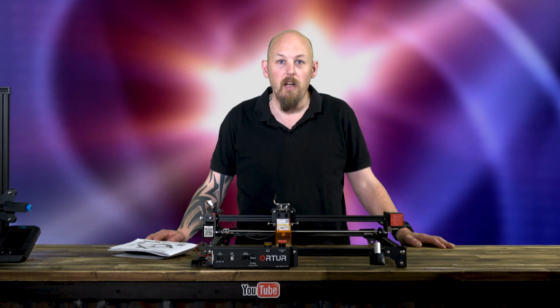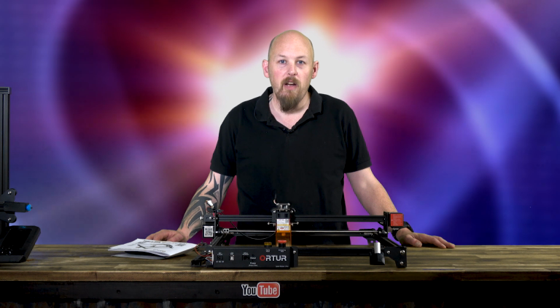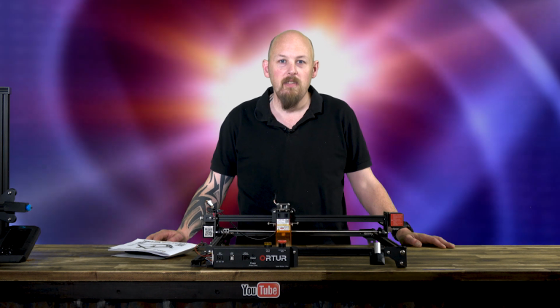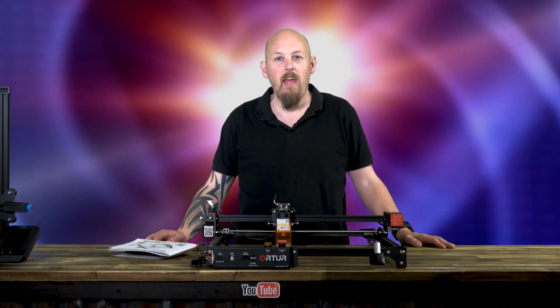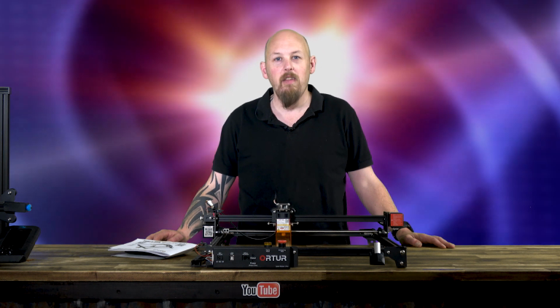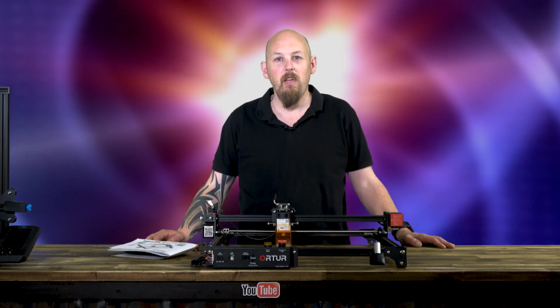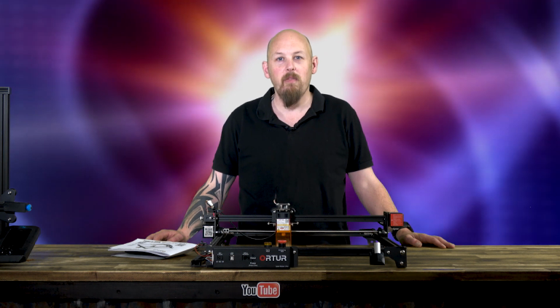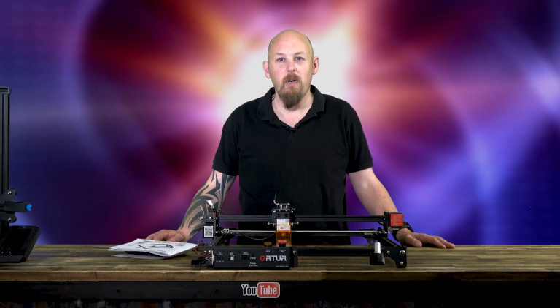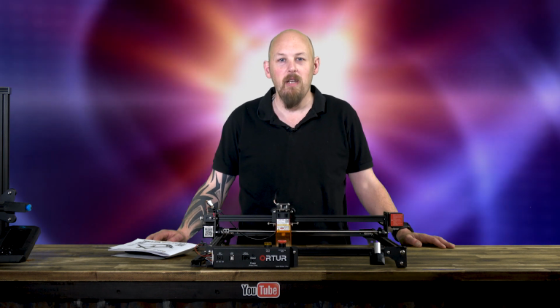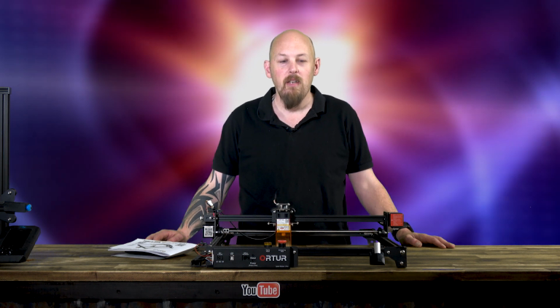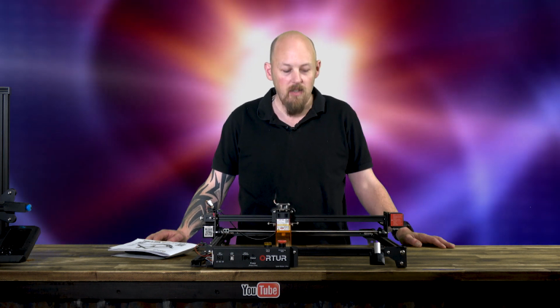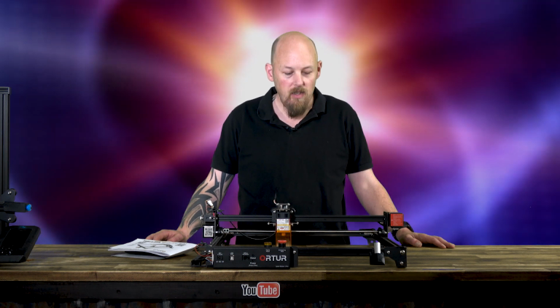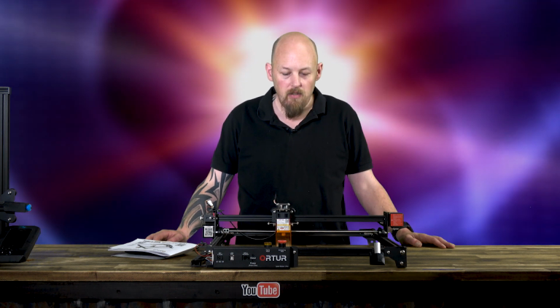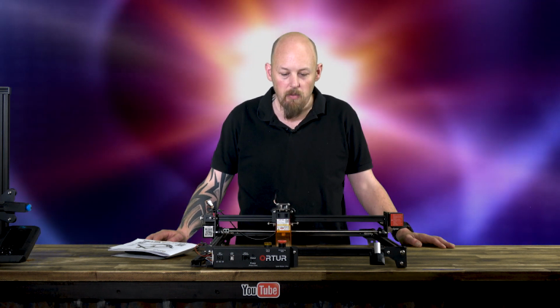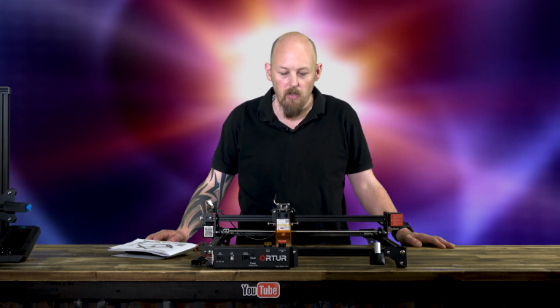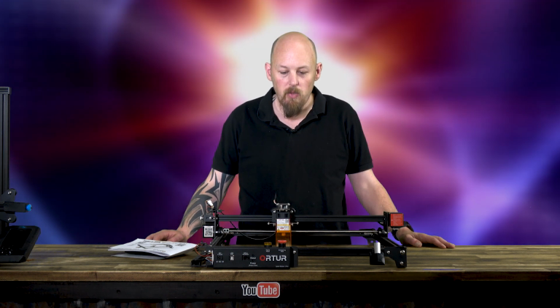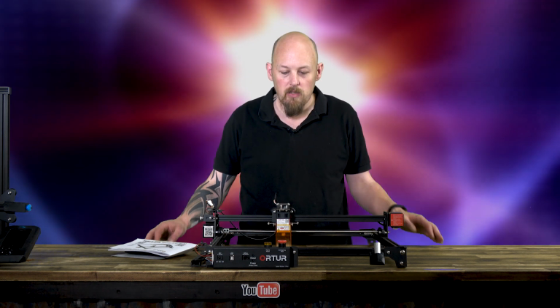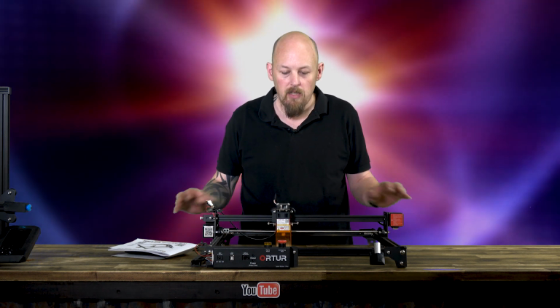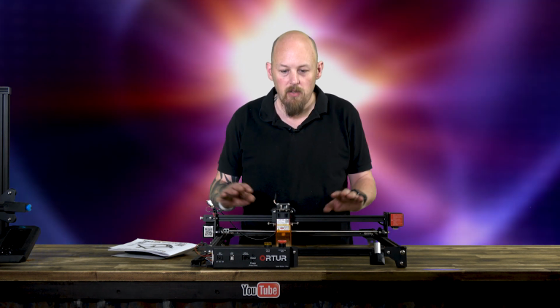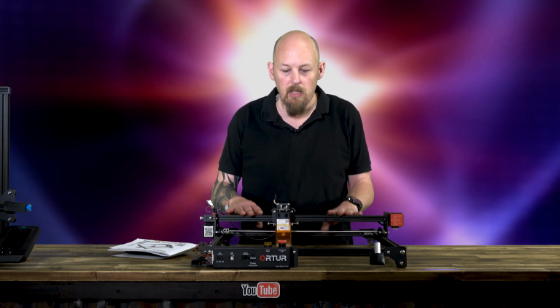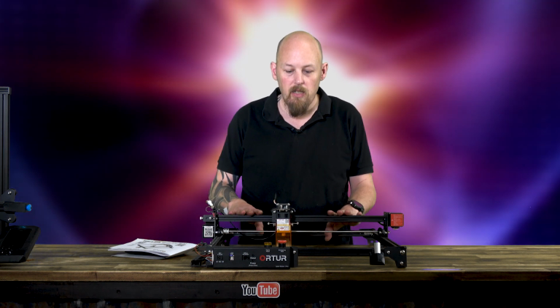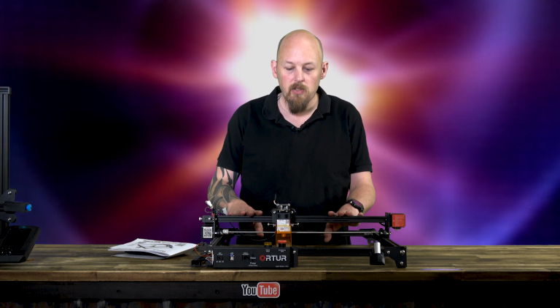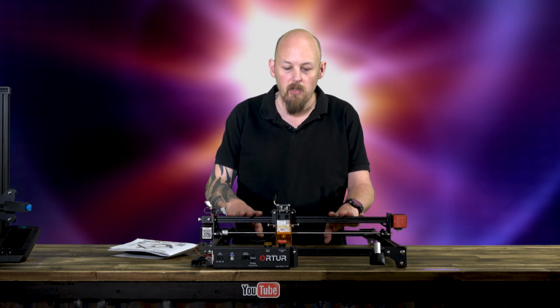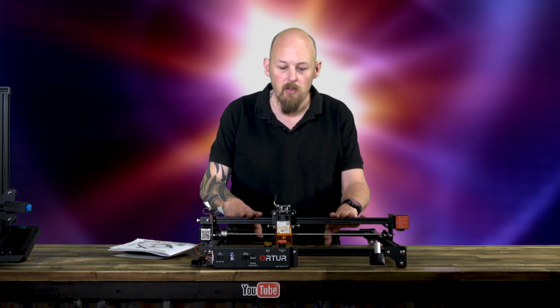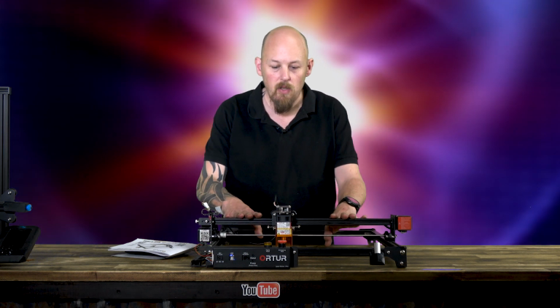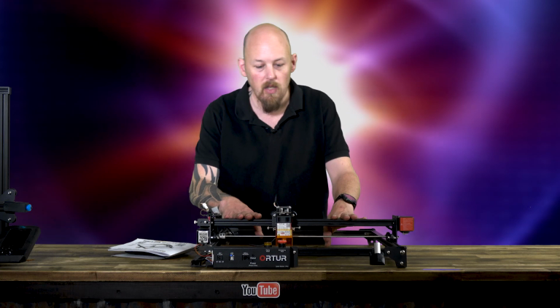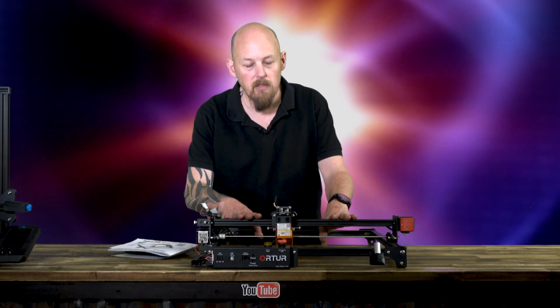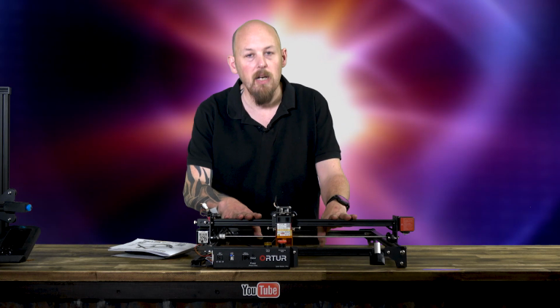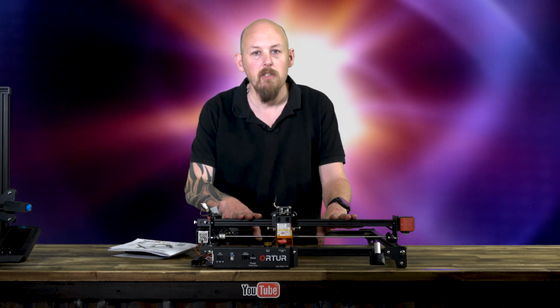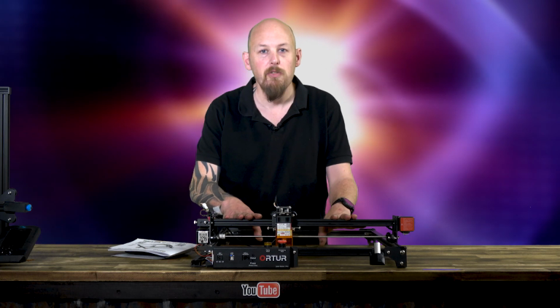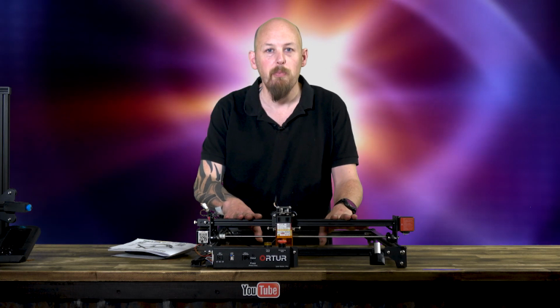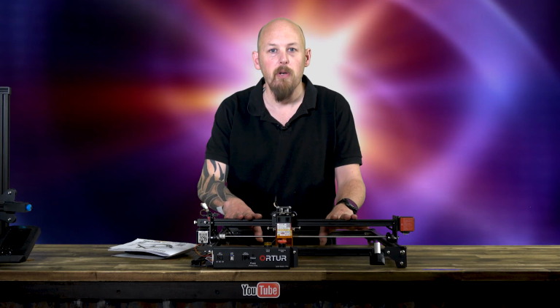Hi guys, Anthony here from The Hot End. In this episode, we're going to take a look at the Auteur Laser Master 2 Pro.